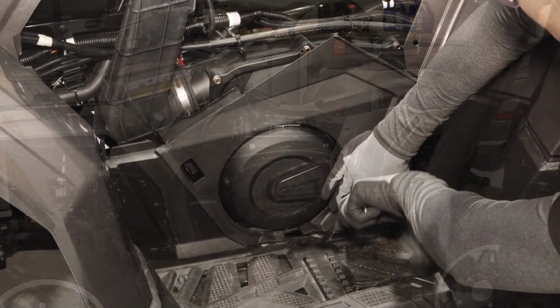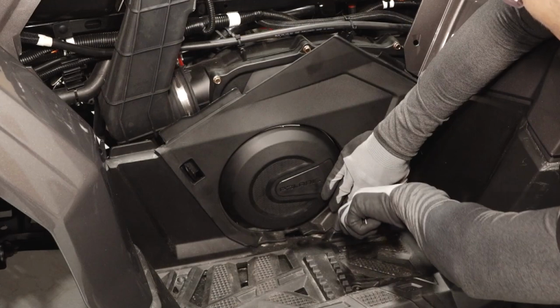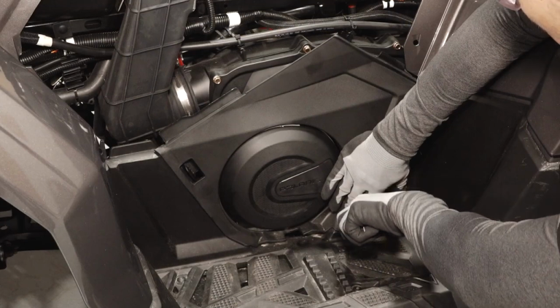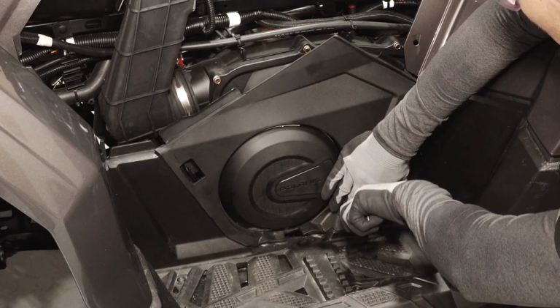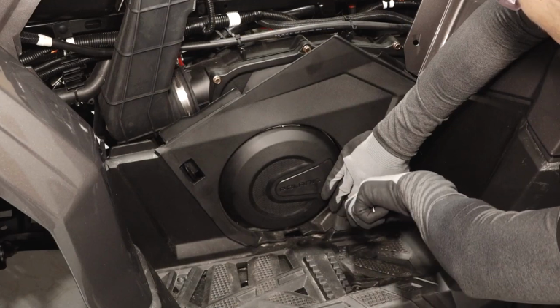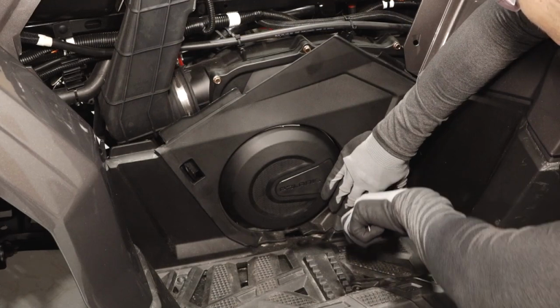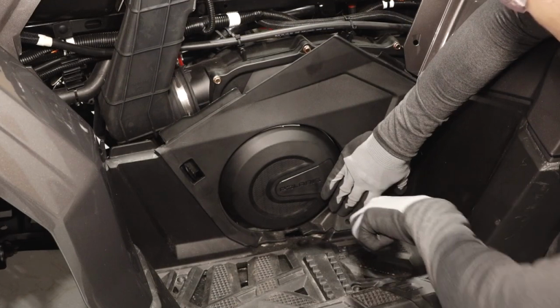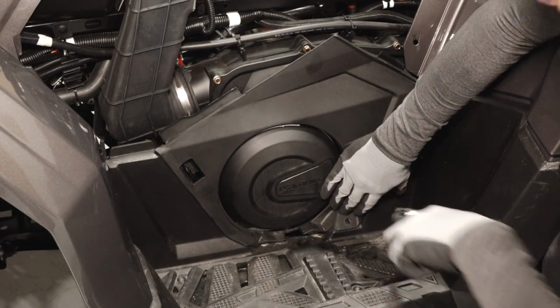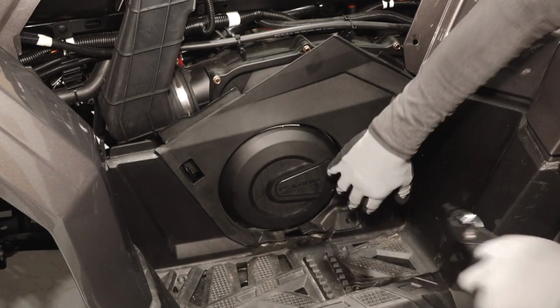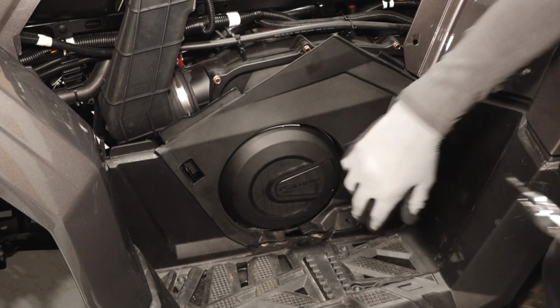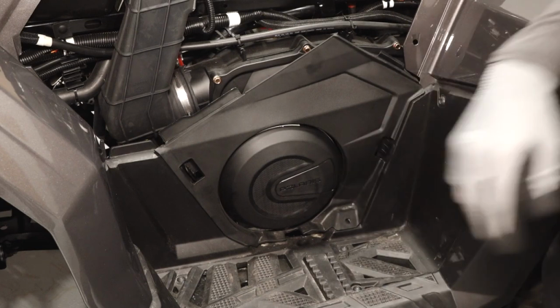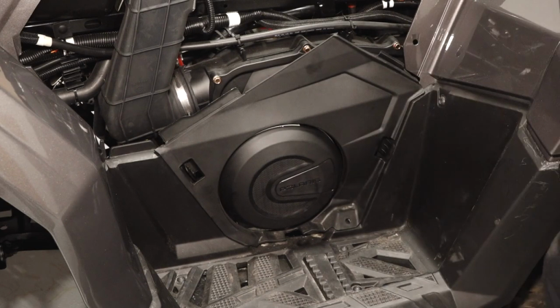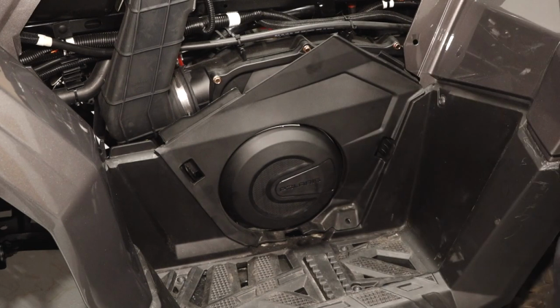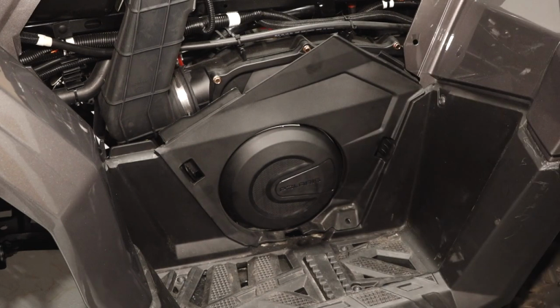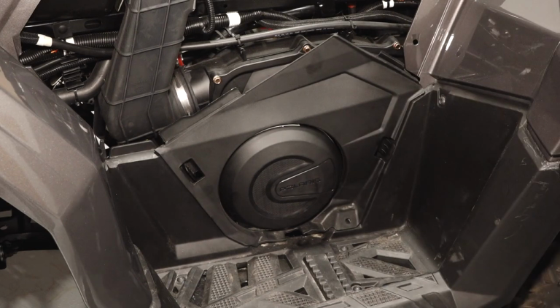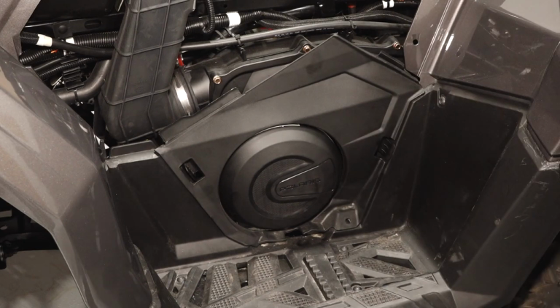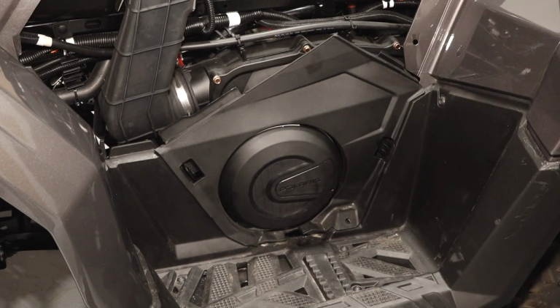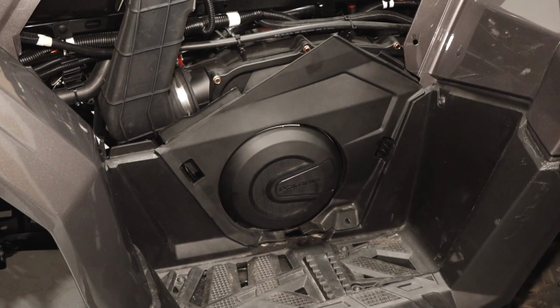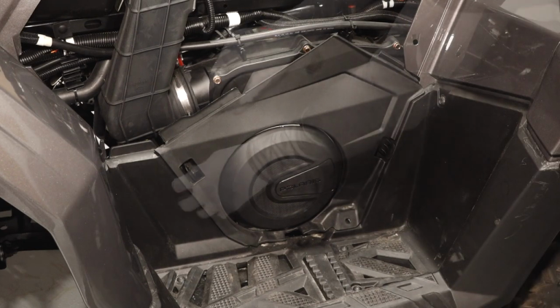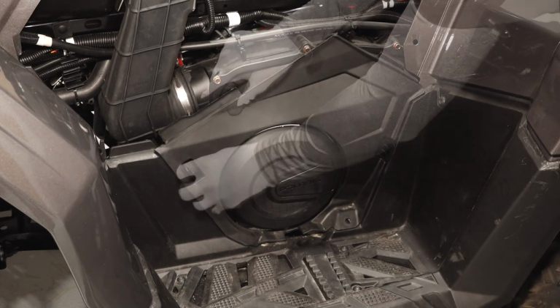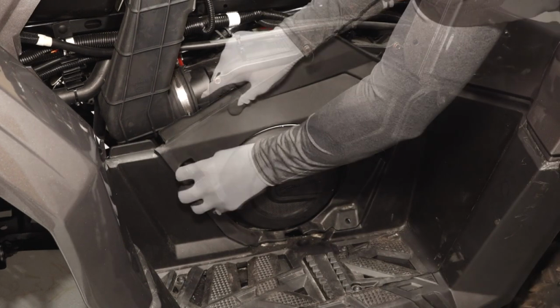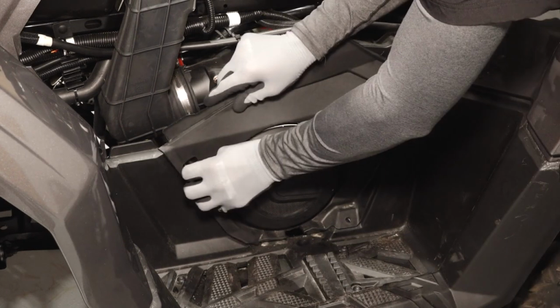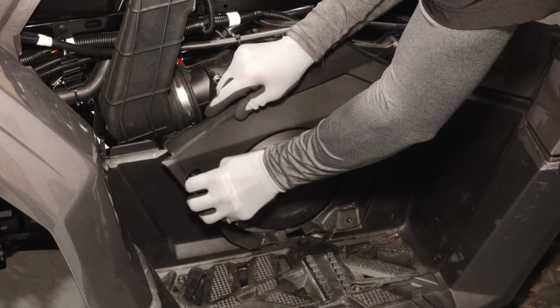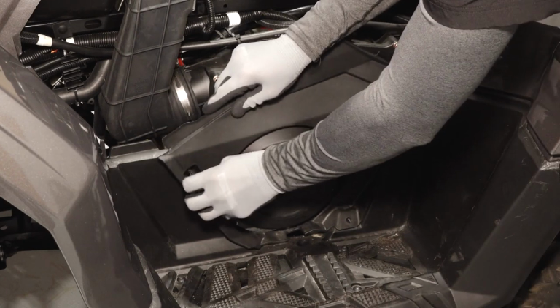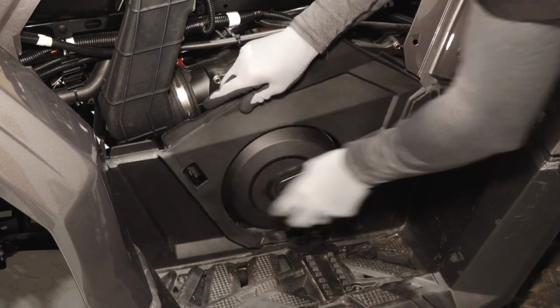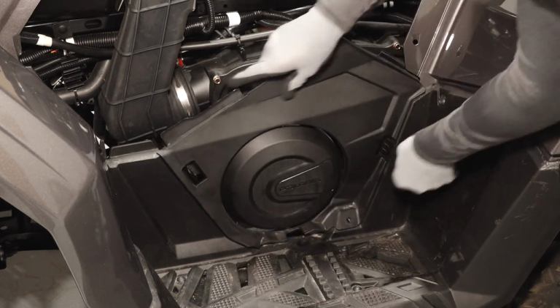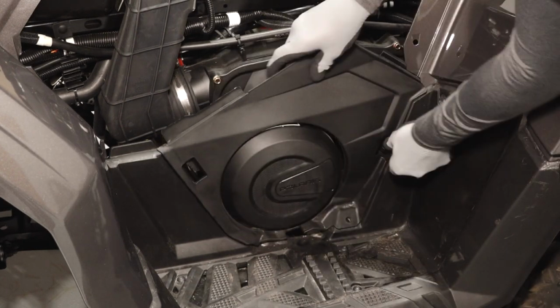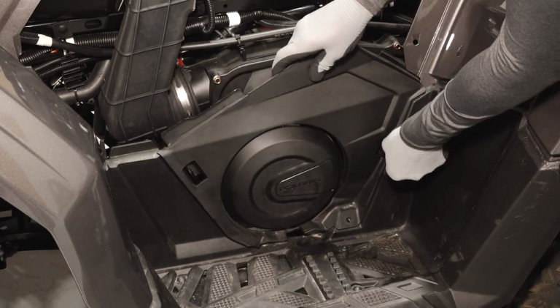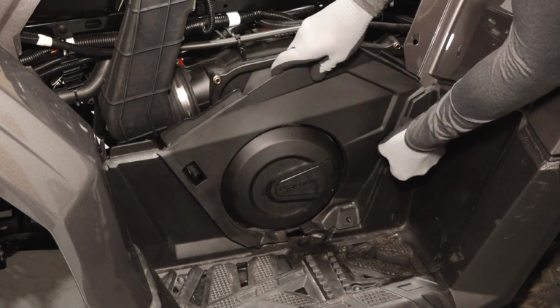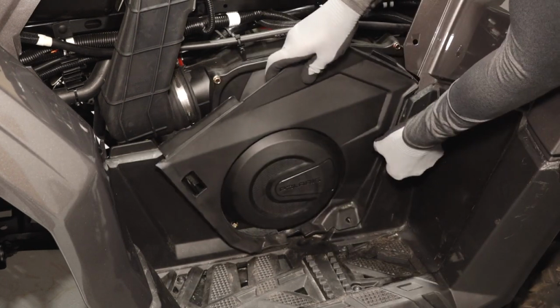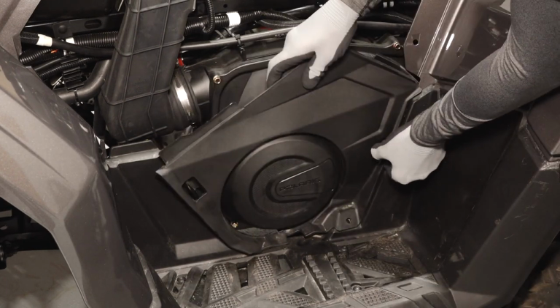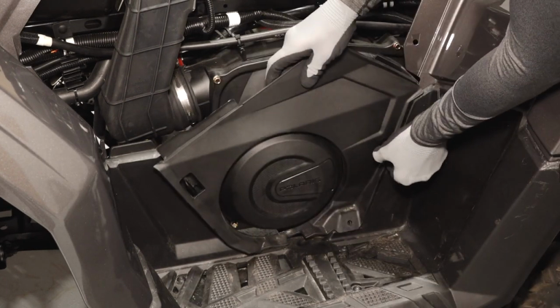Next, remove the push rivet on the PVT access panel and unlatch the two latches to remove.